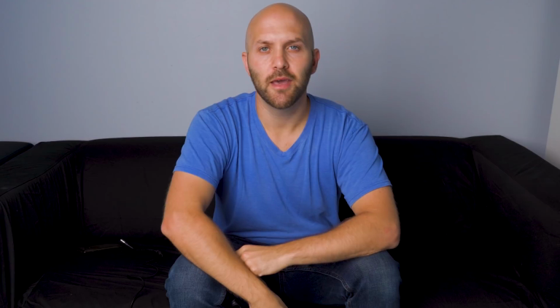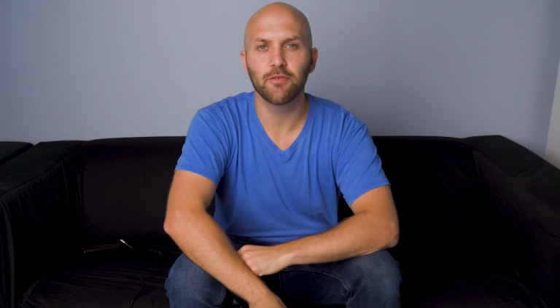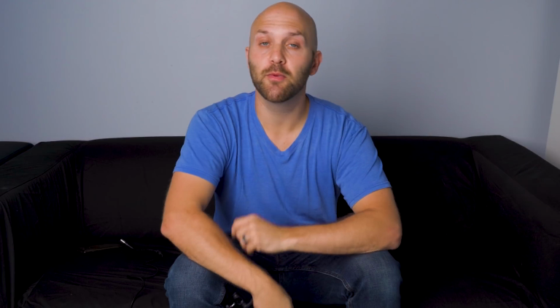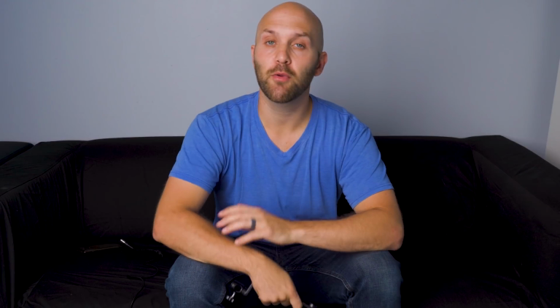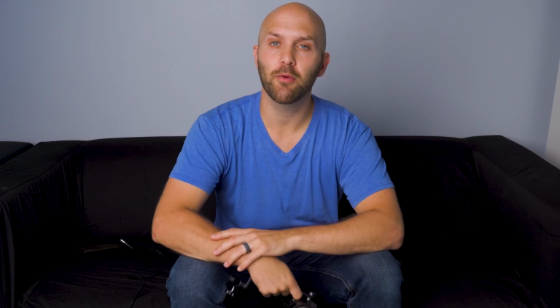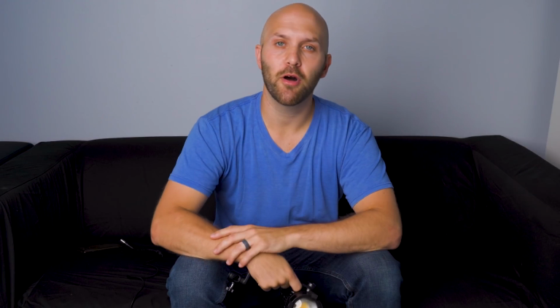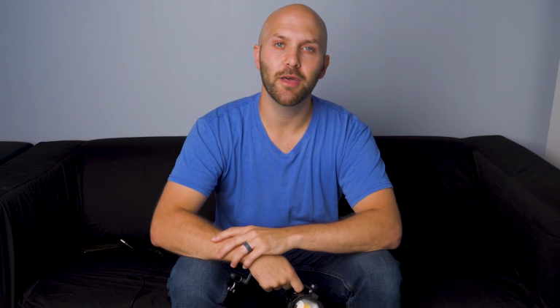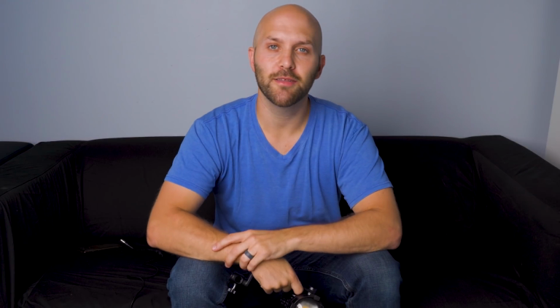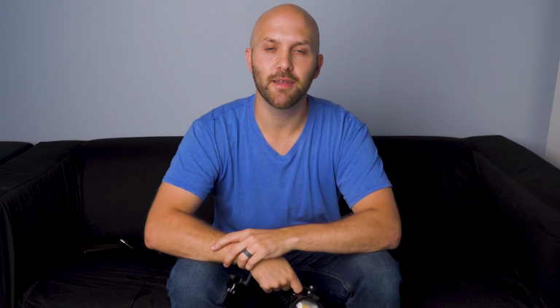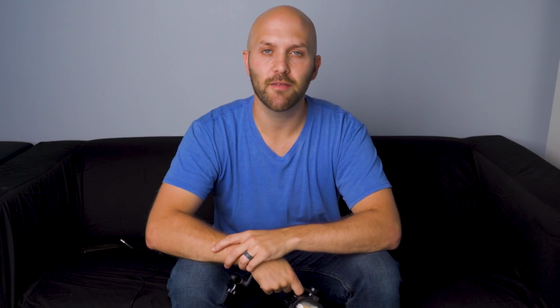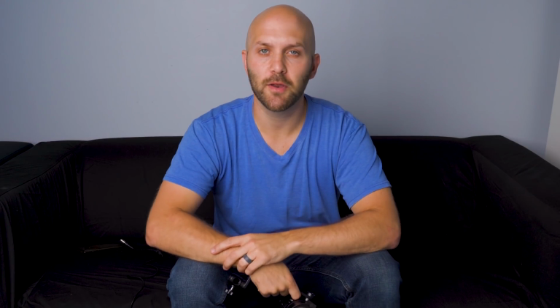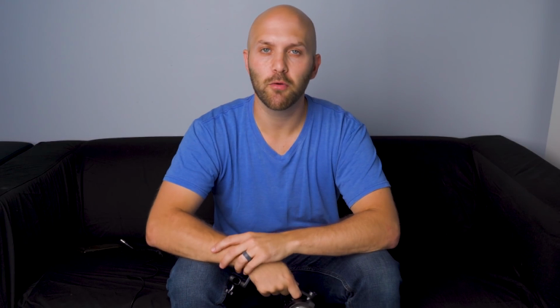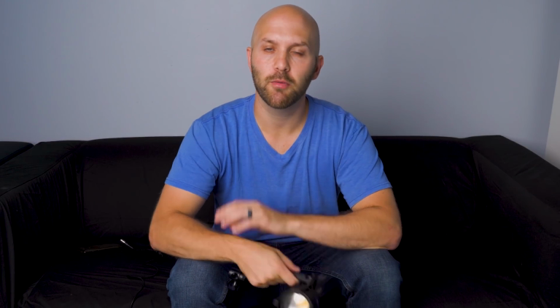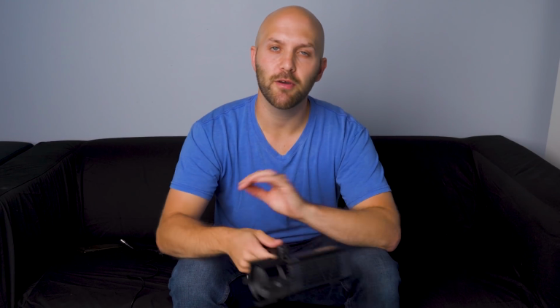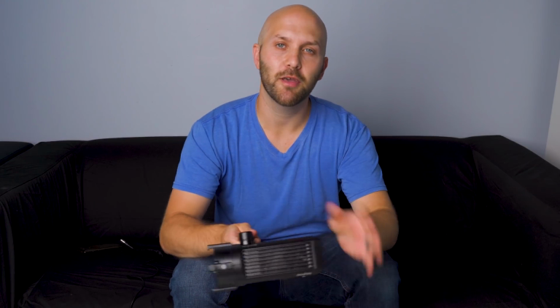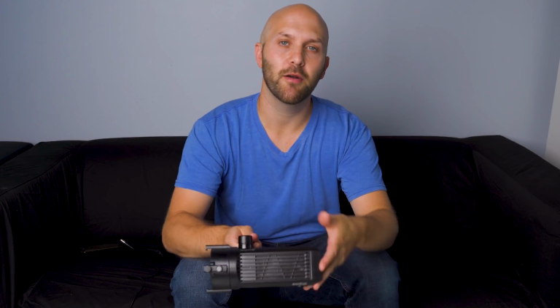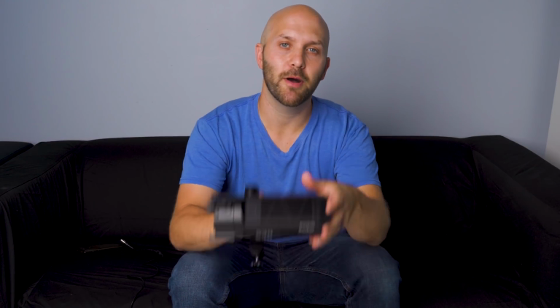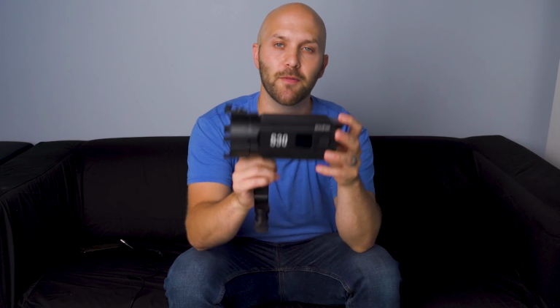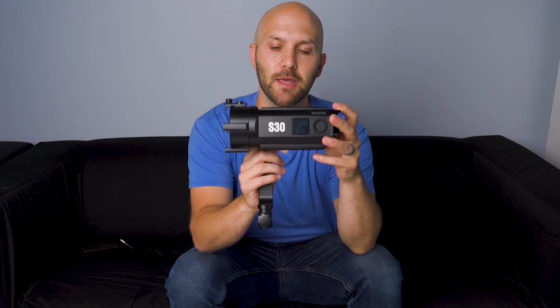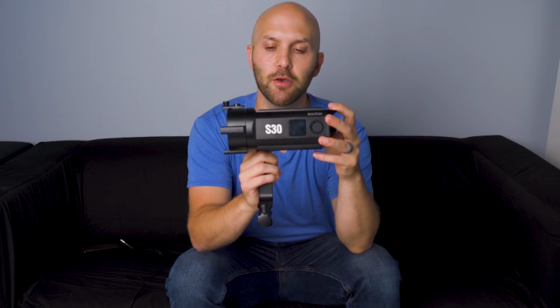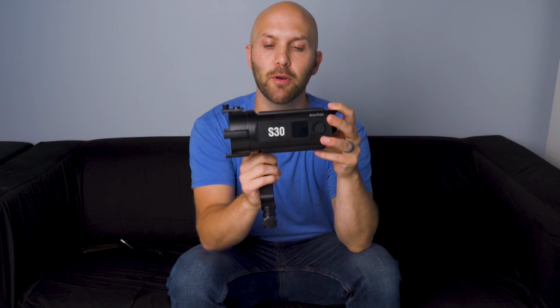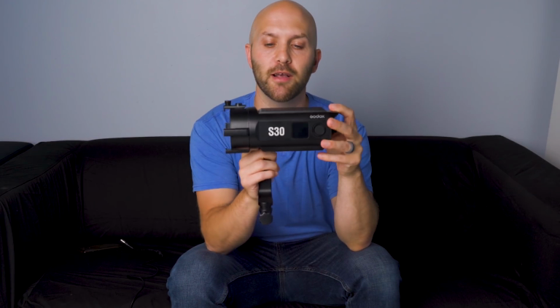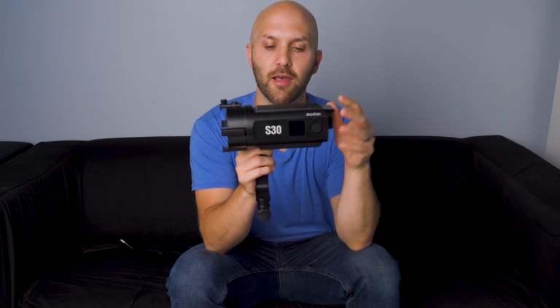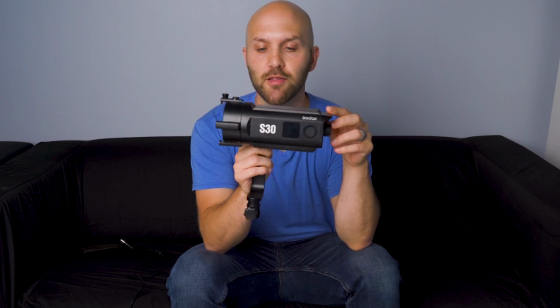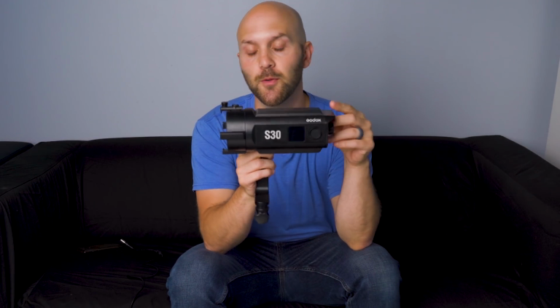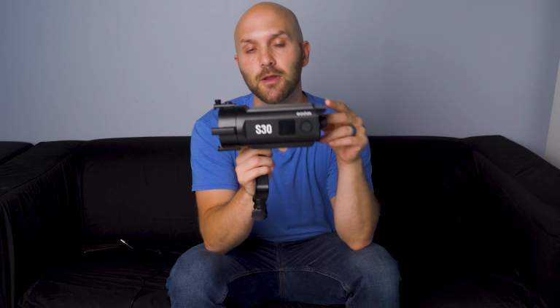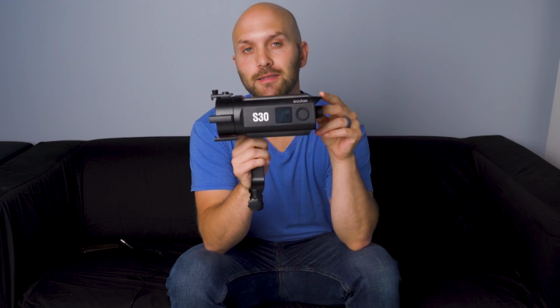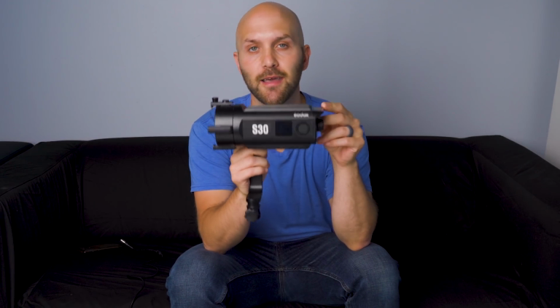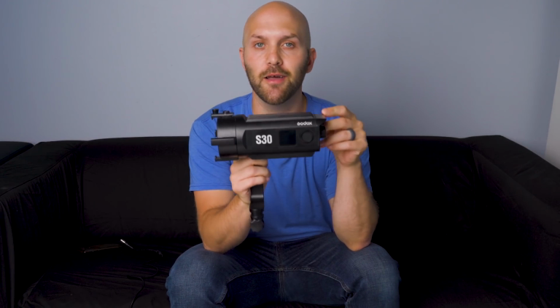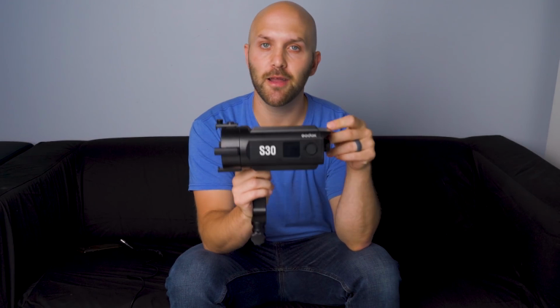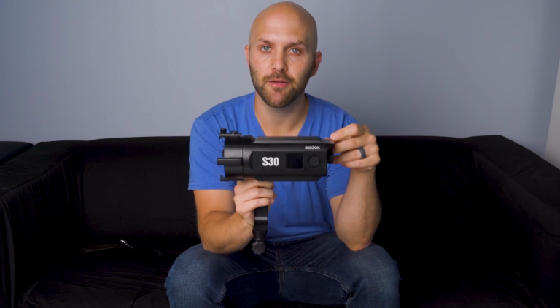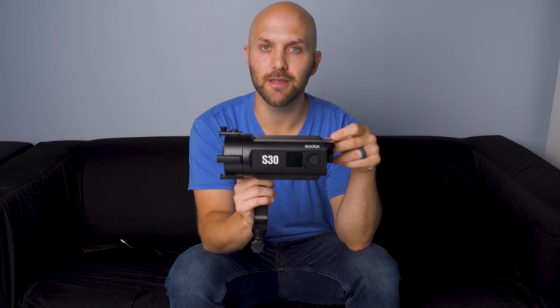Hey YouTube, it's Robert Hall, and in today's video we're going to be talking about the Godox S30 Daylight LED.